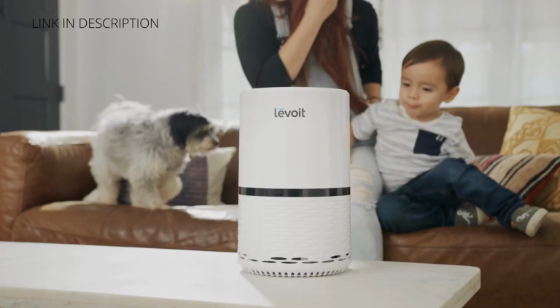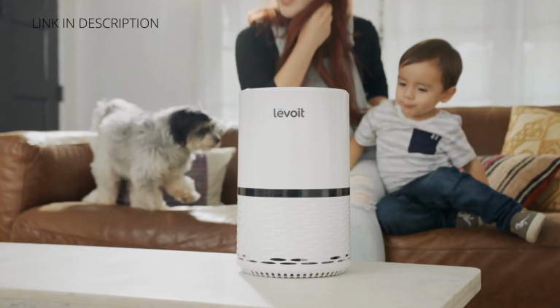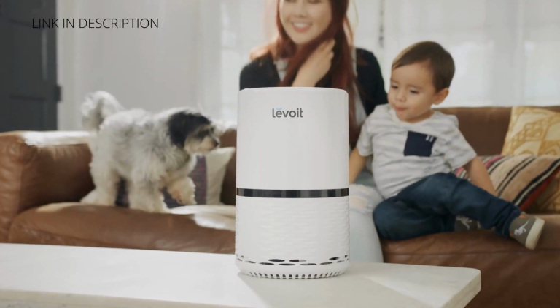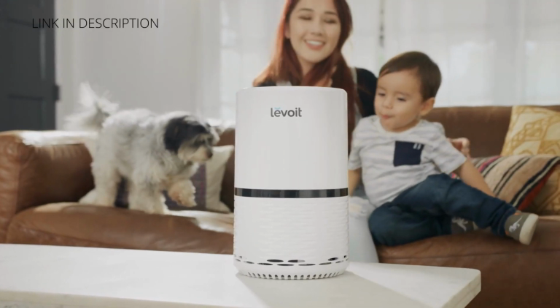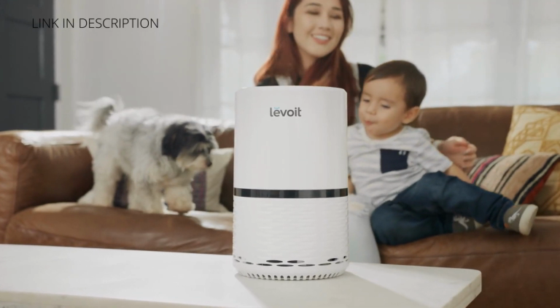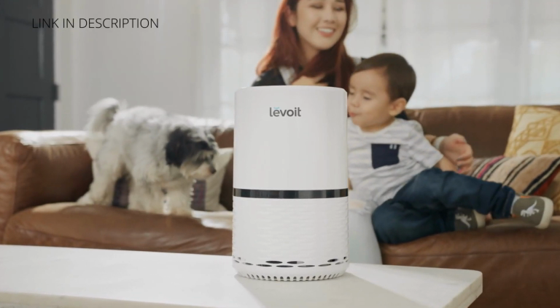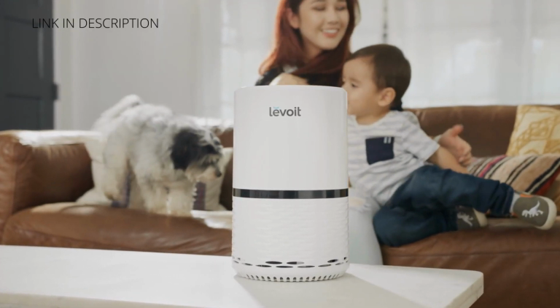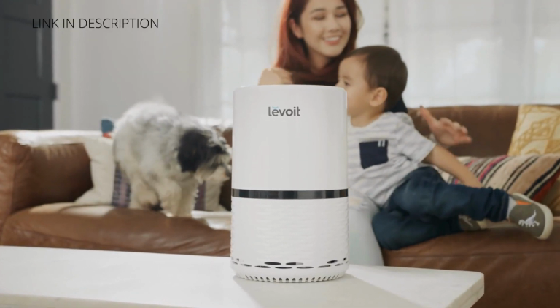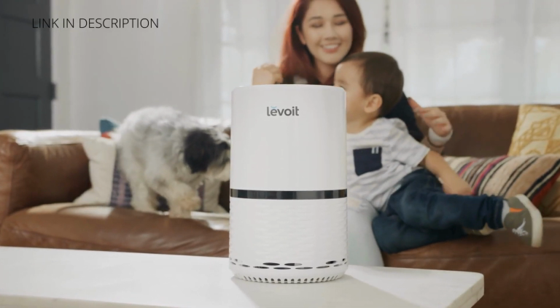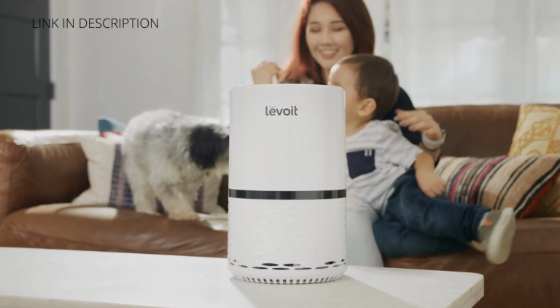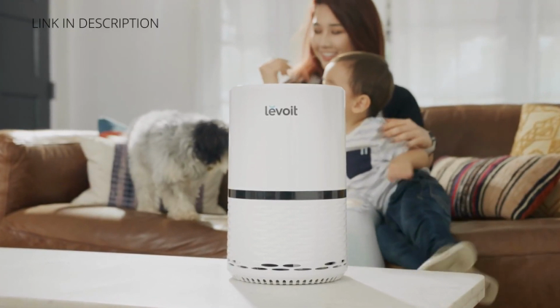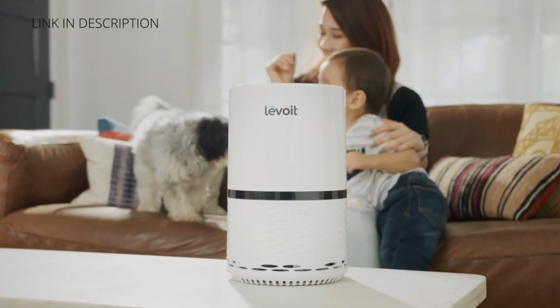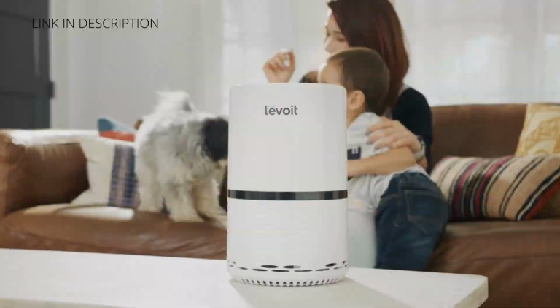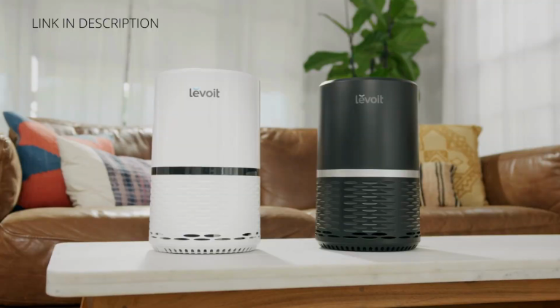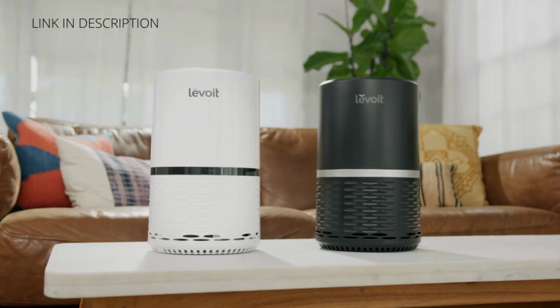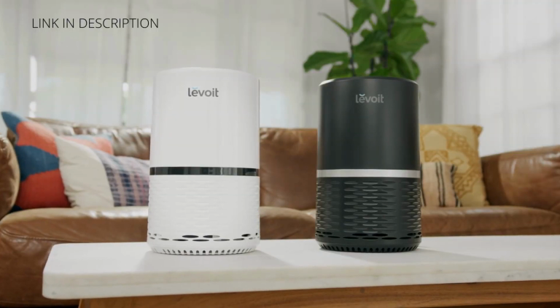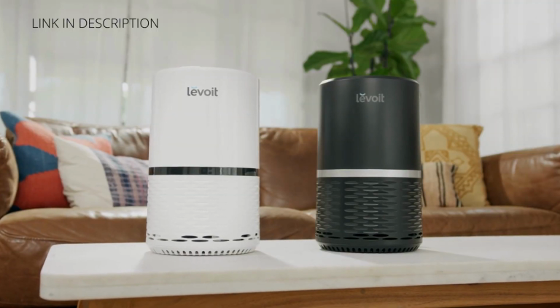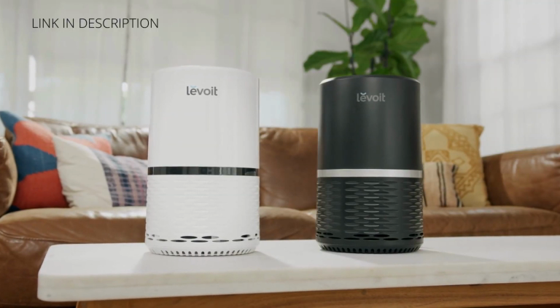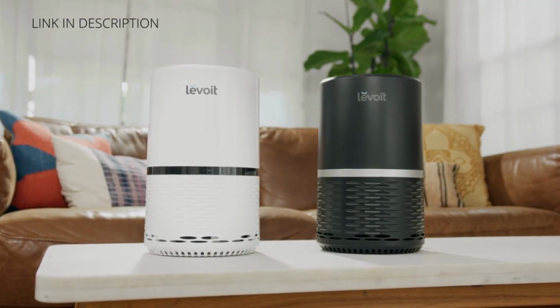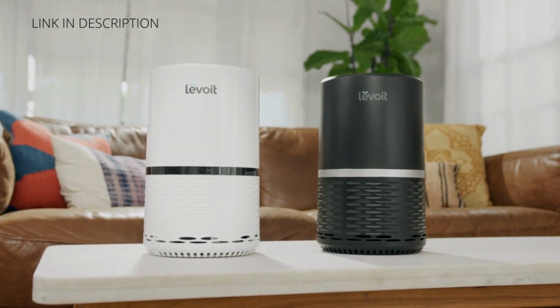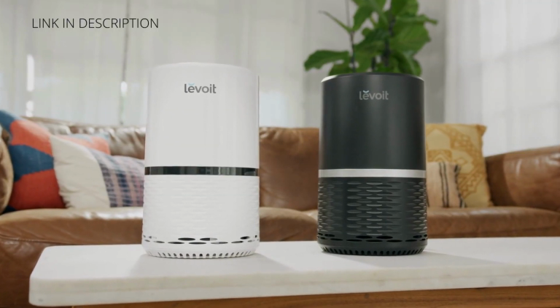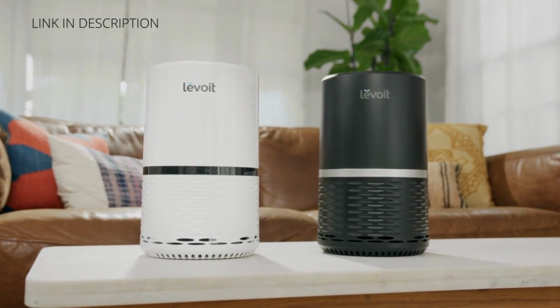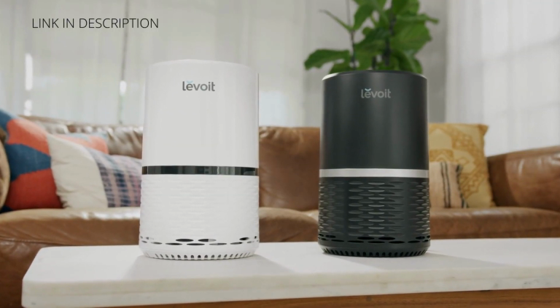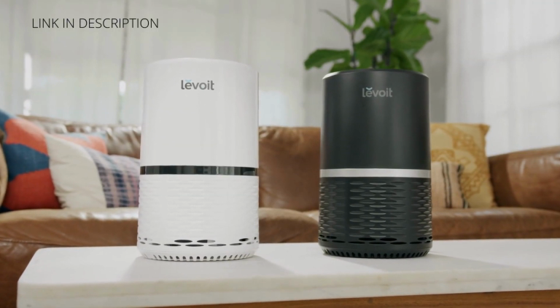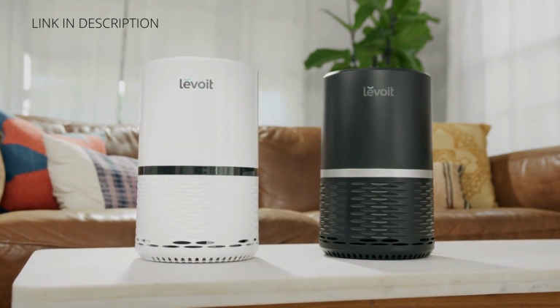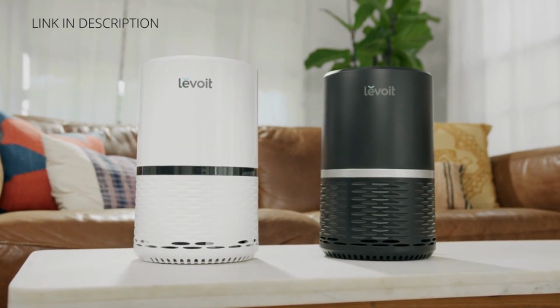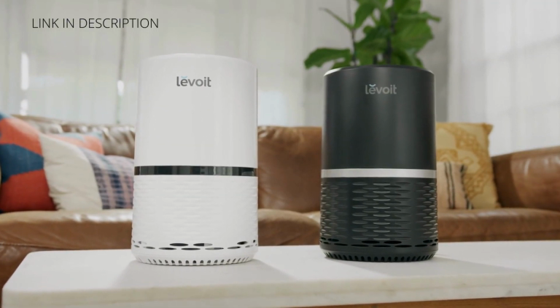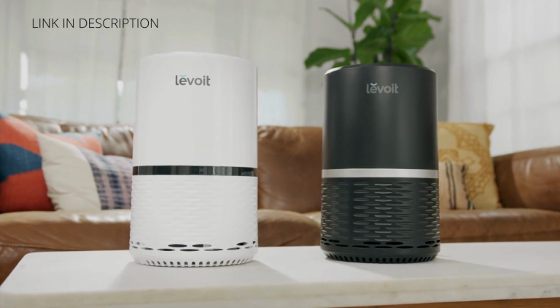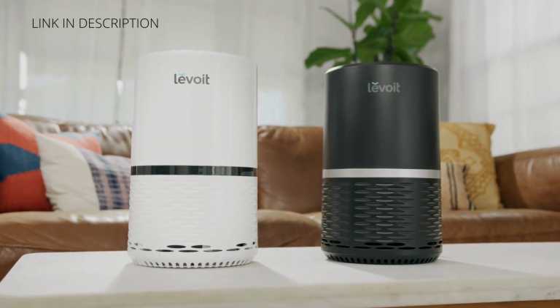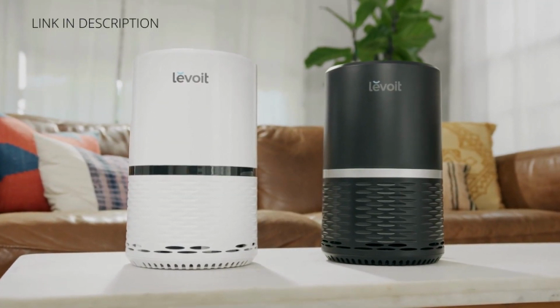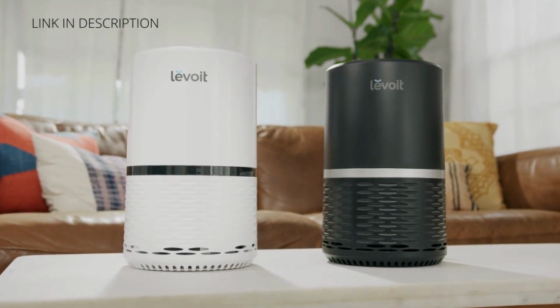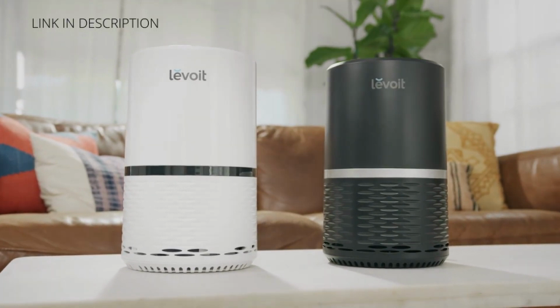Make fresh air a day-to-day reality. Create a healthier home with Levoit.